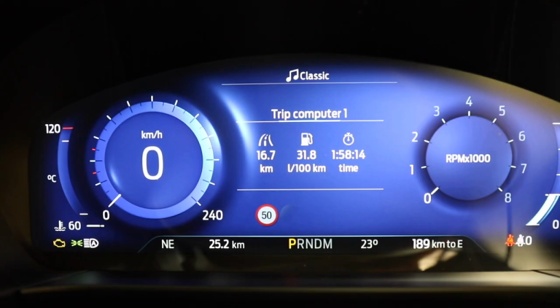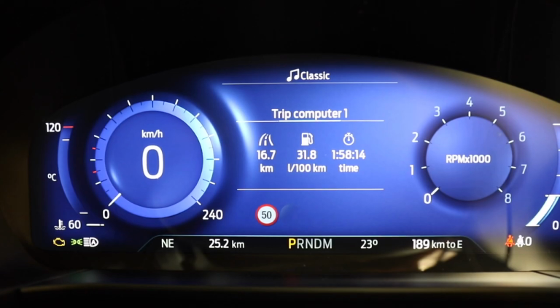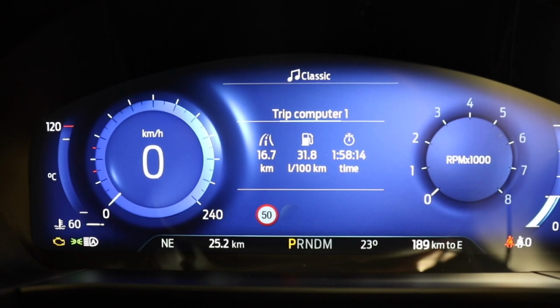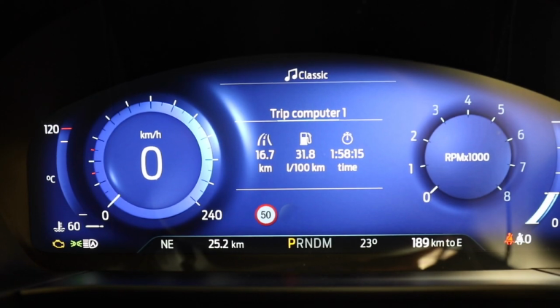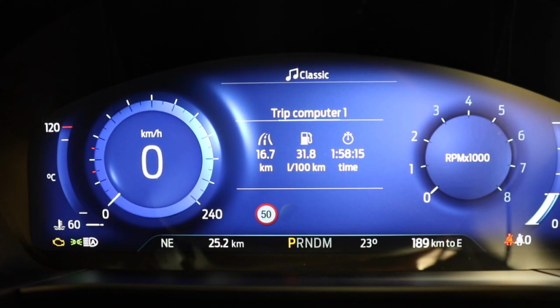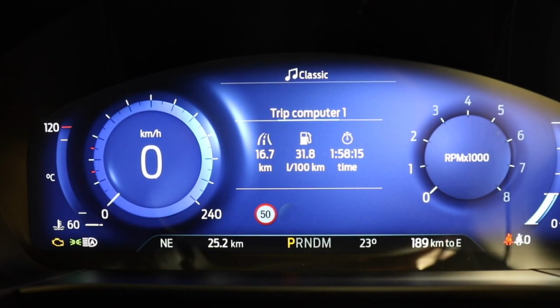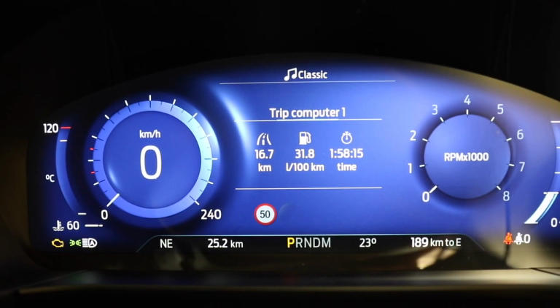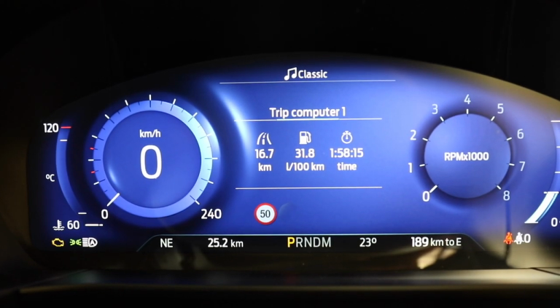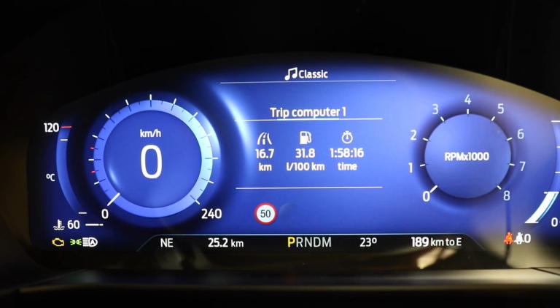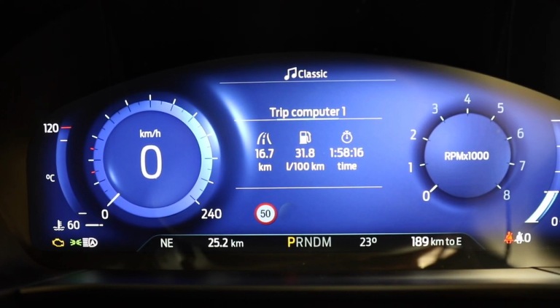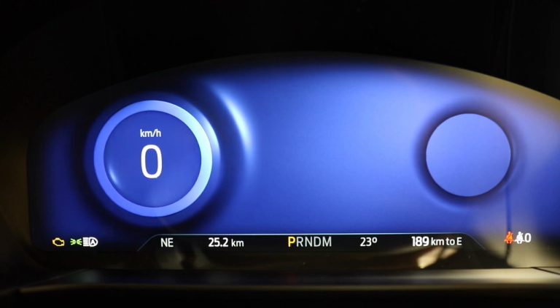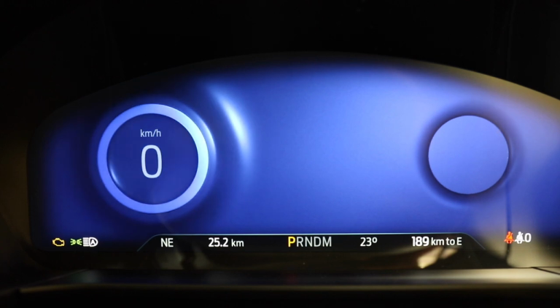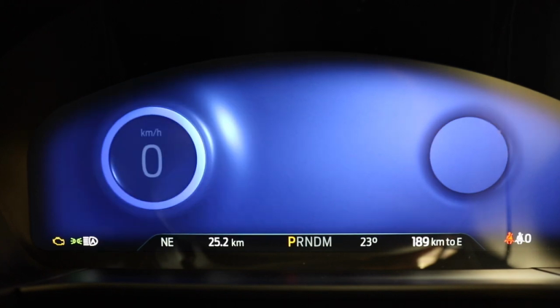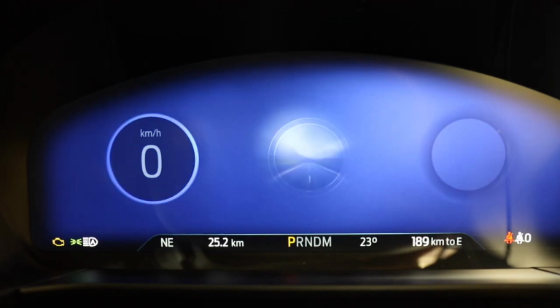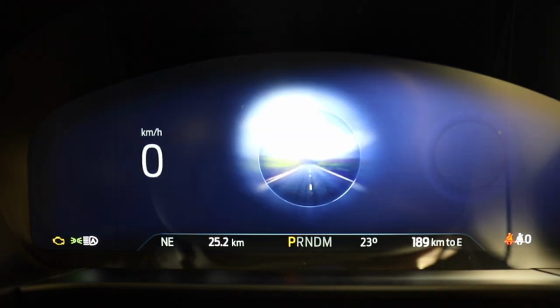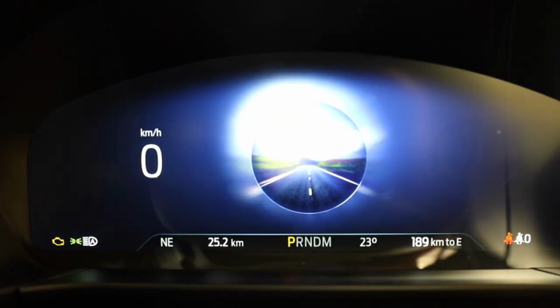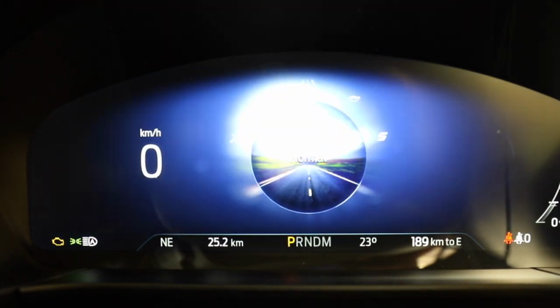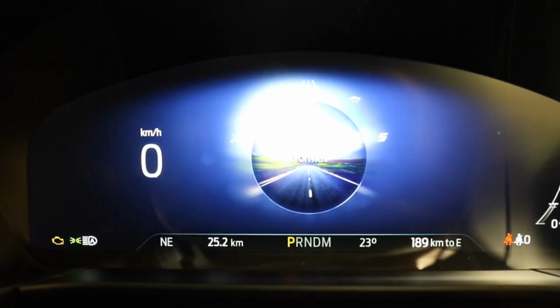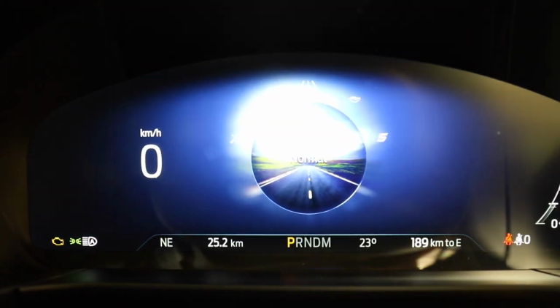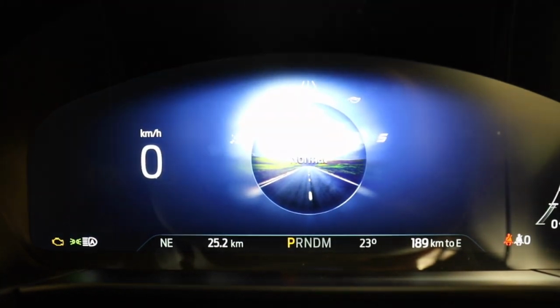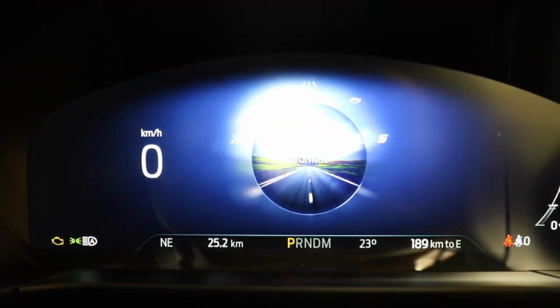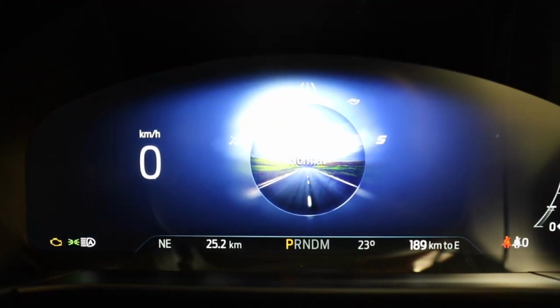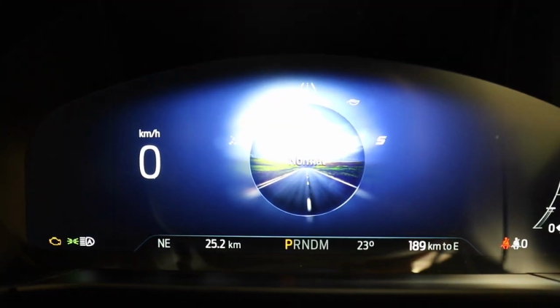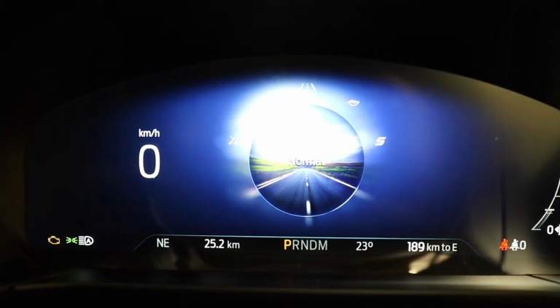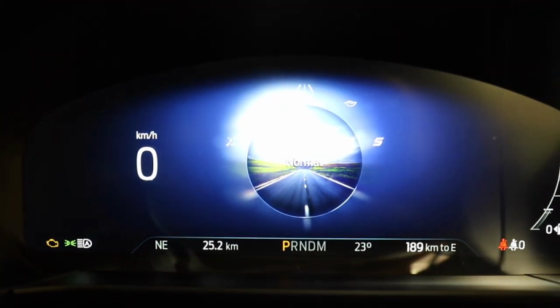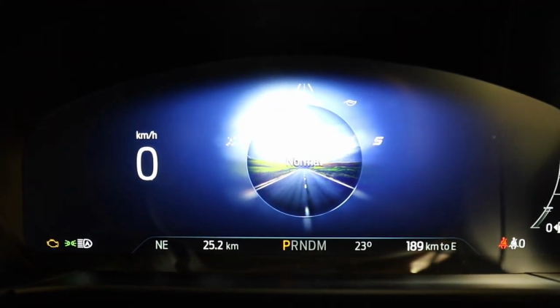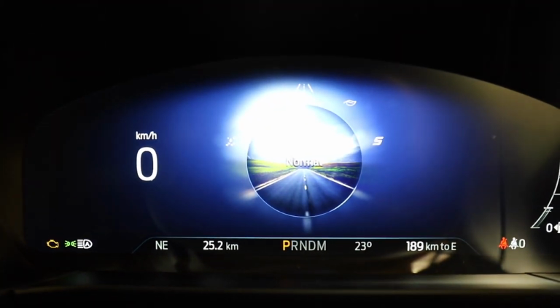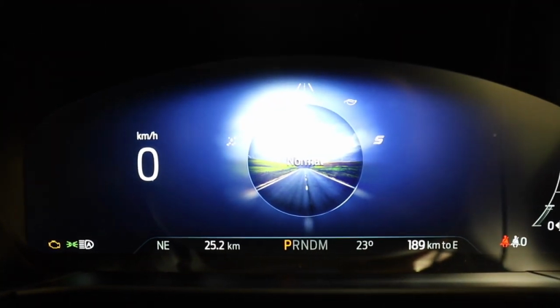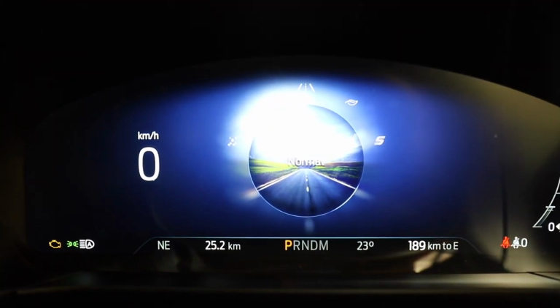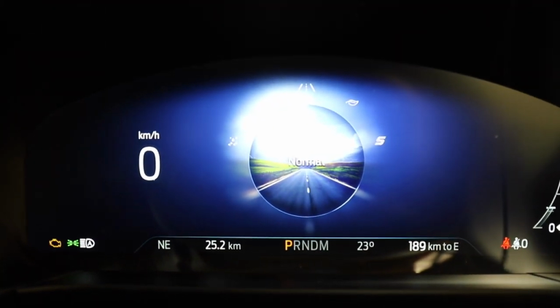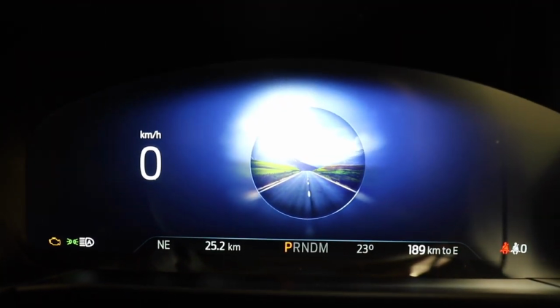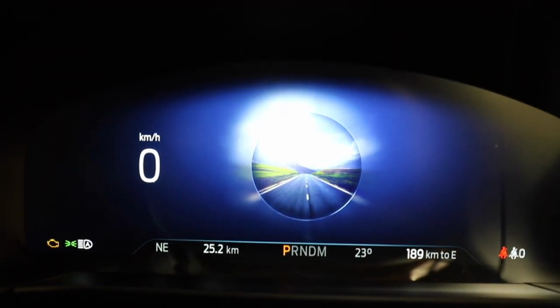In the Puma ST-Line and ST-Line V models, the analogue dash is replaced by a 12.3-inch digital instrument cluster.